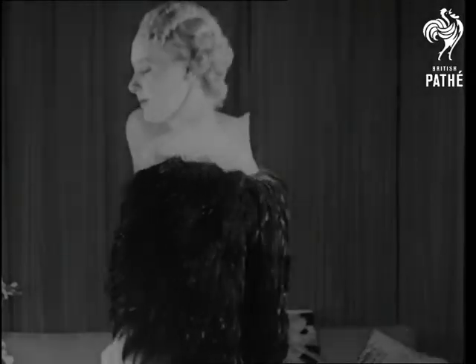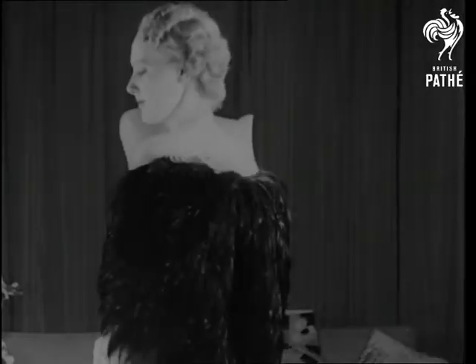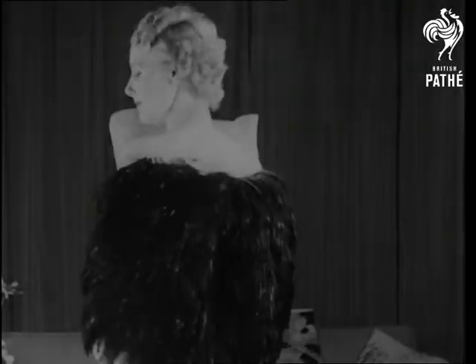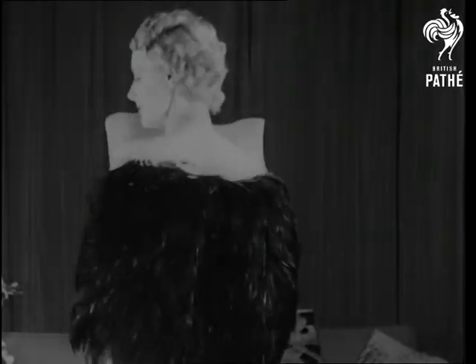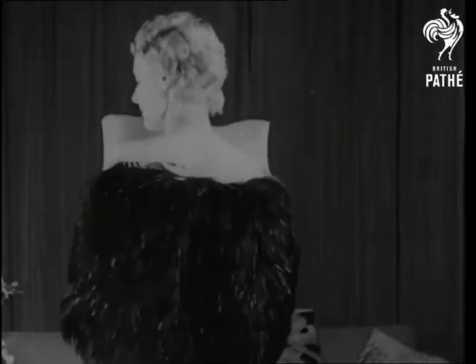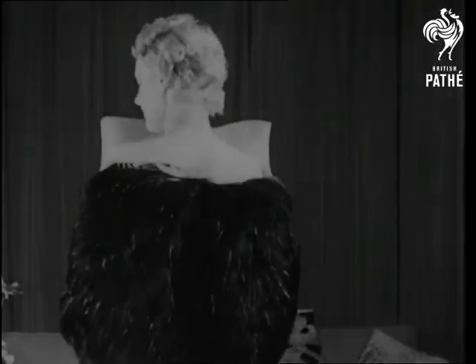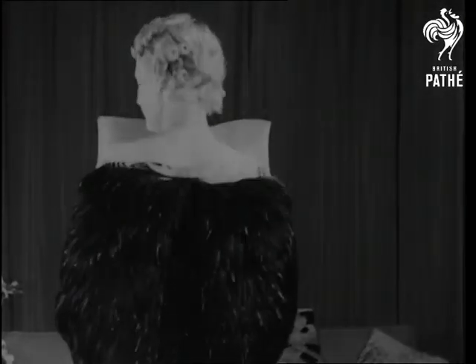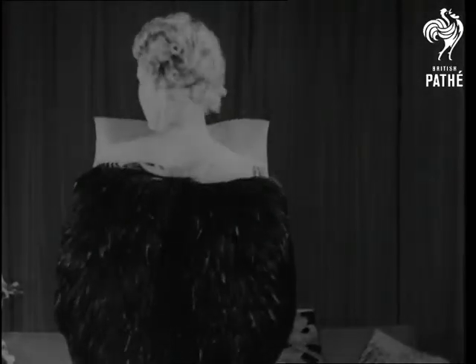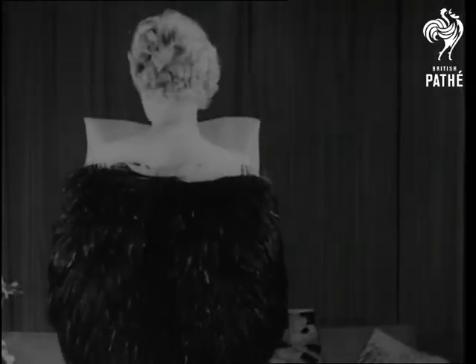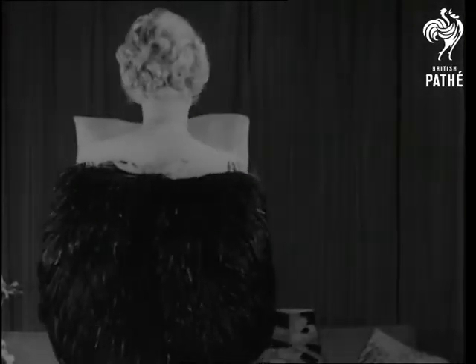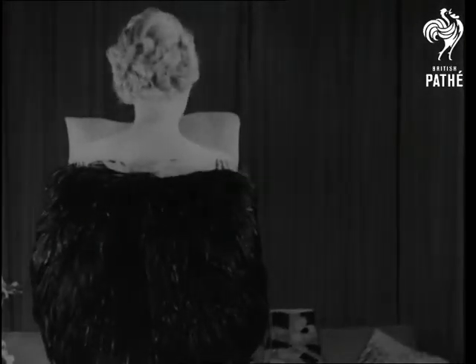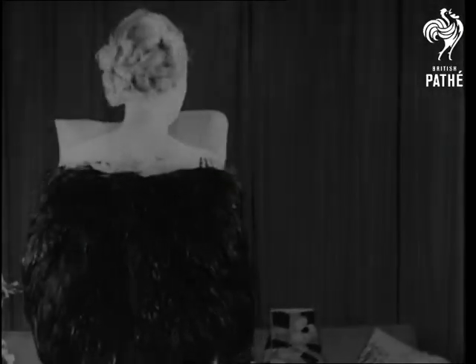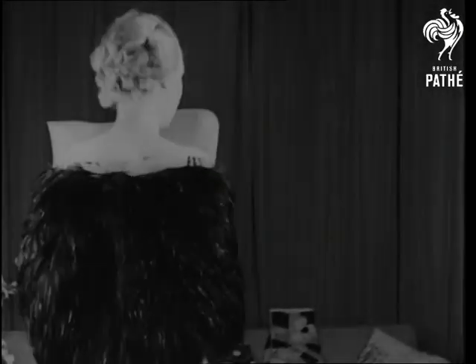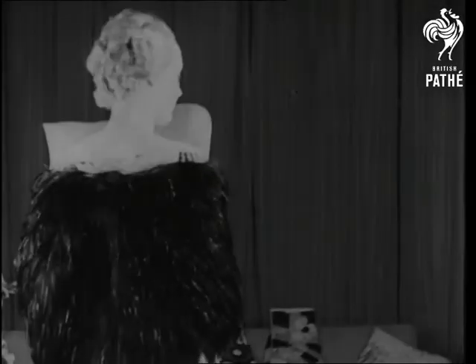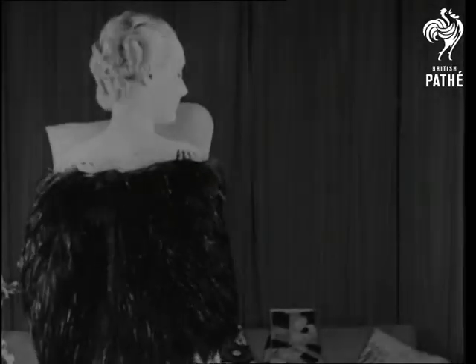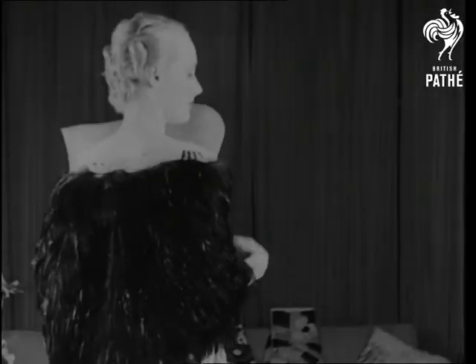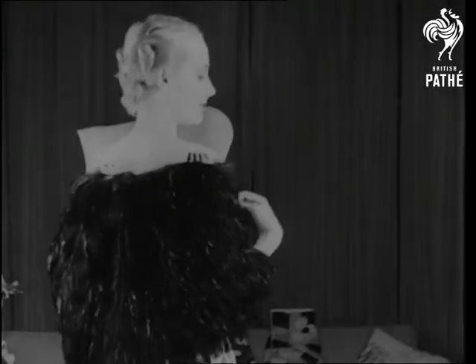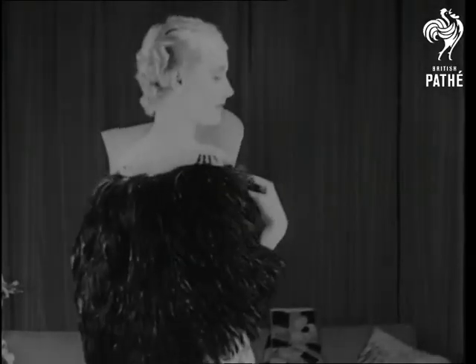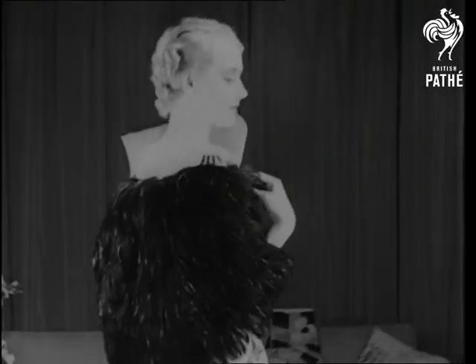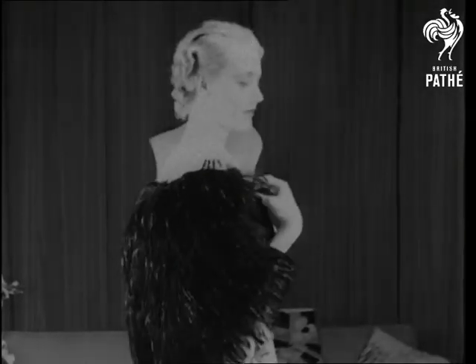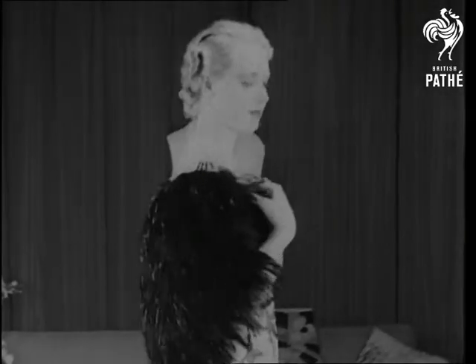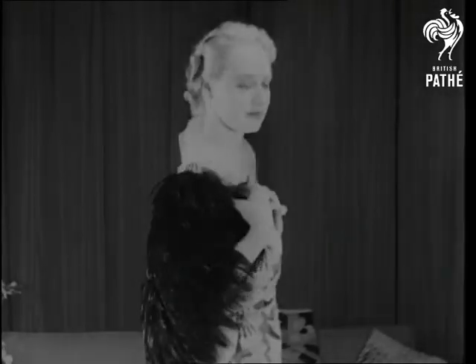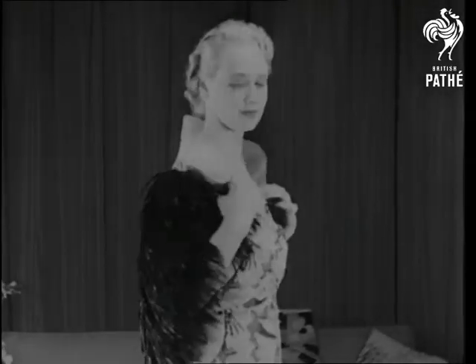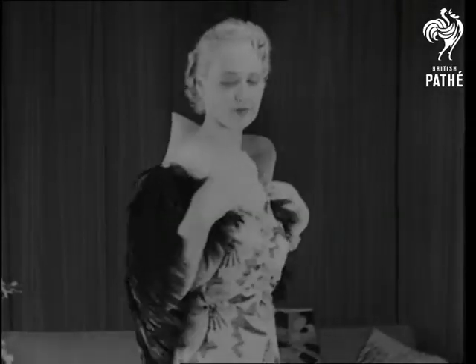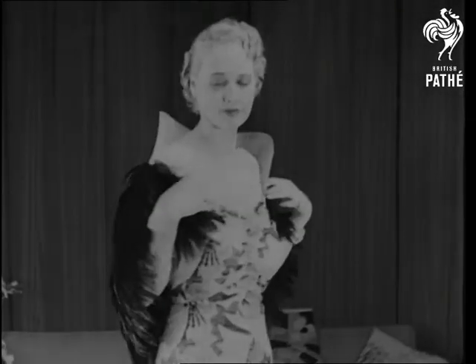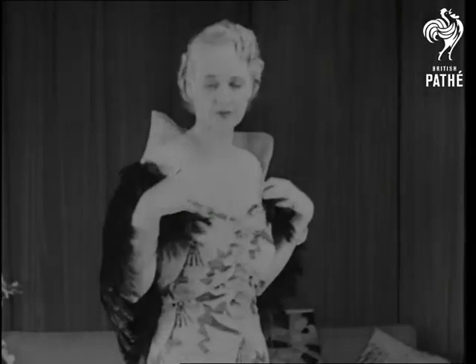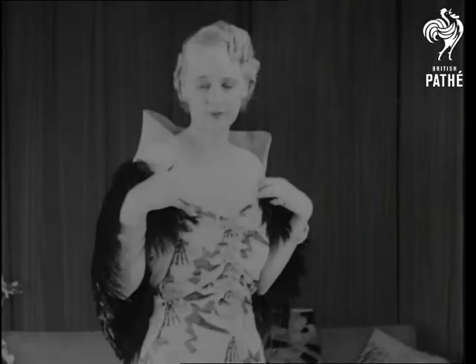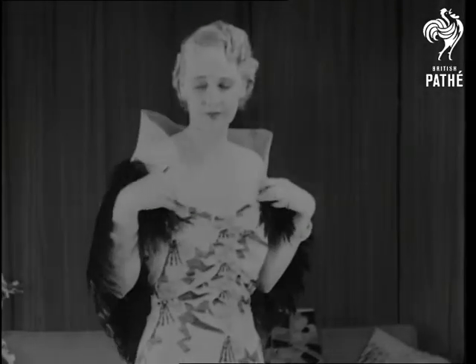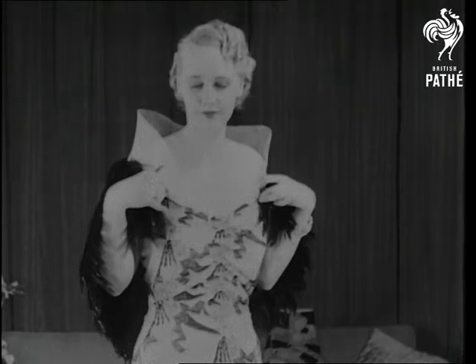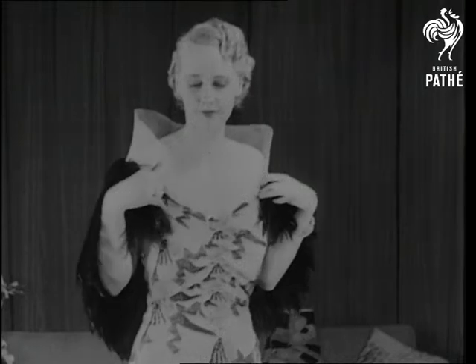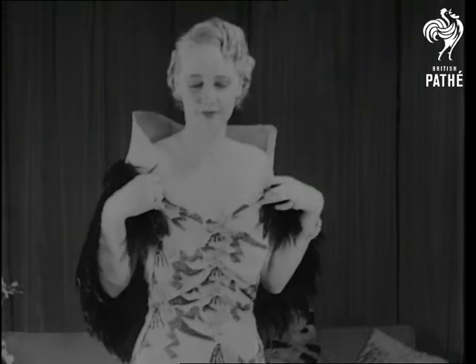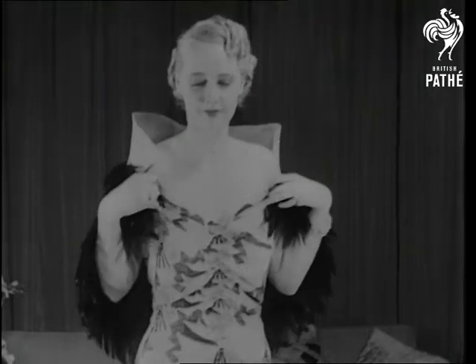More feathers. This is an all-weather kit, warm in winter and cool in summer.